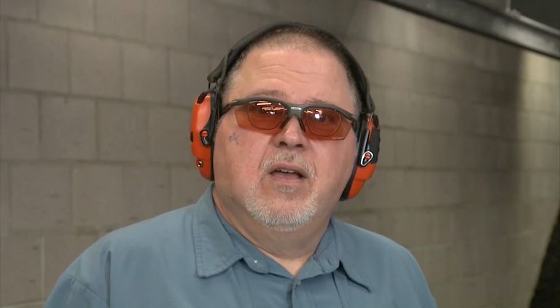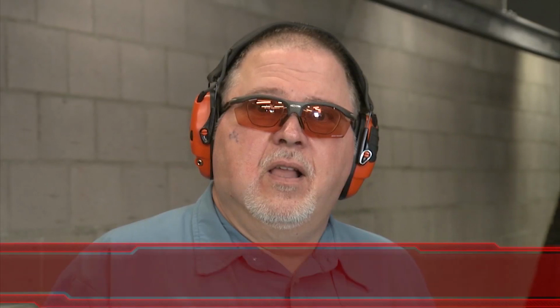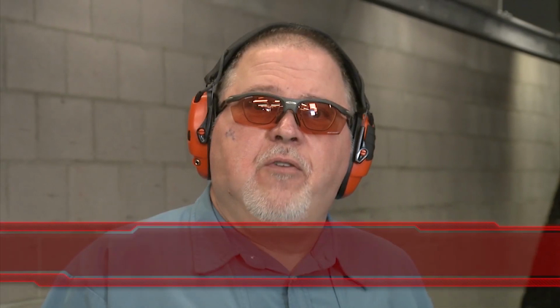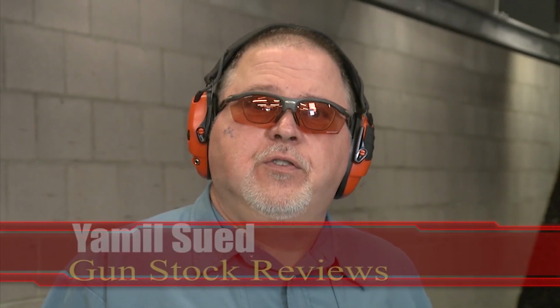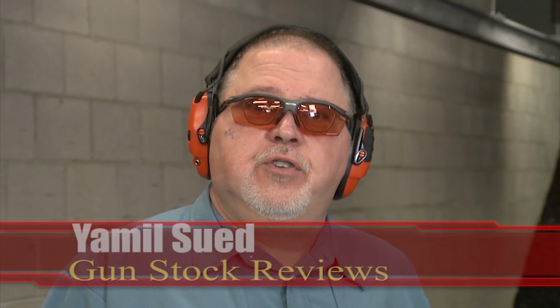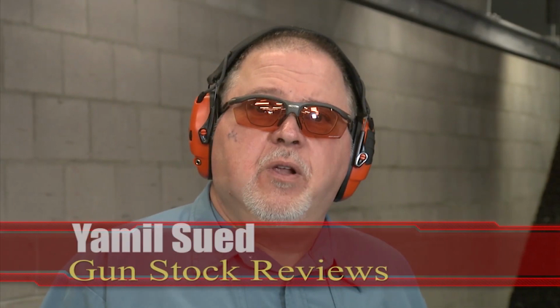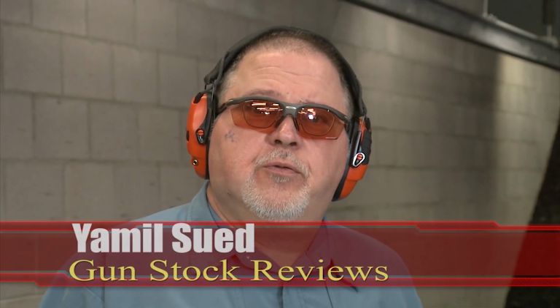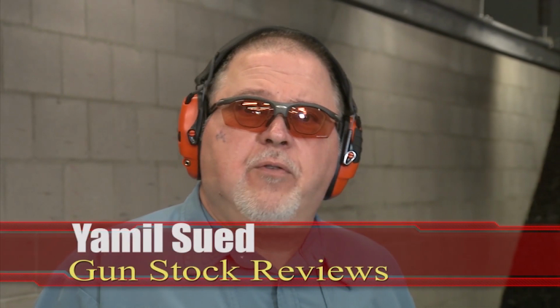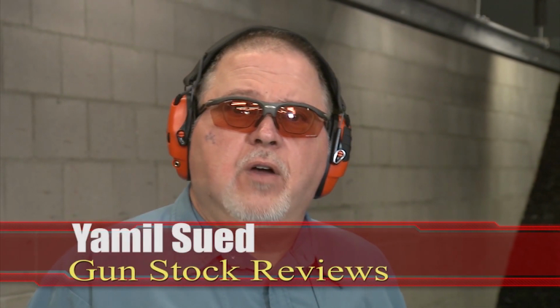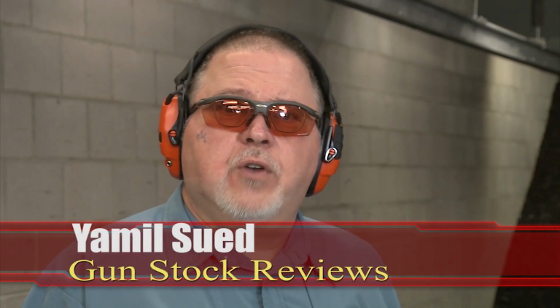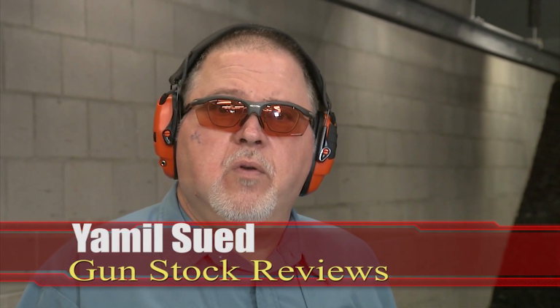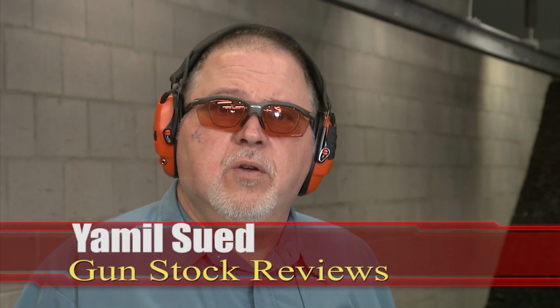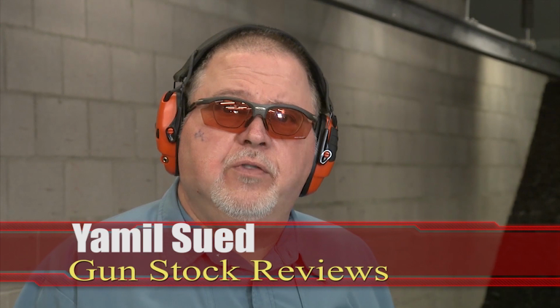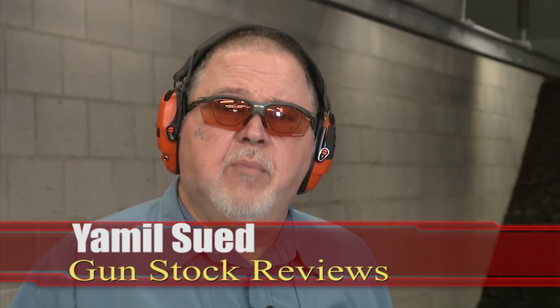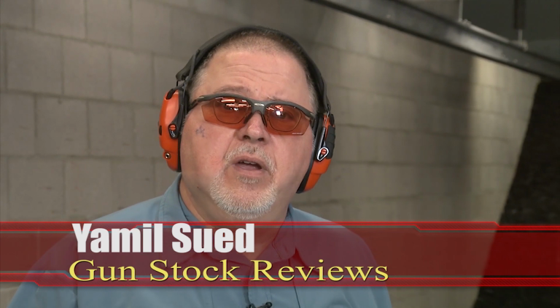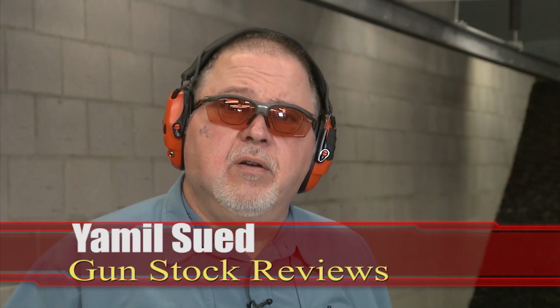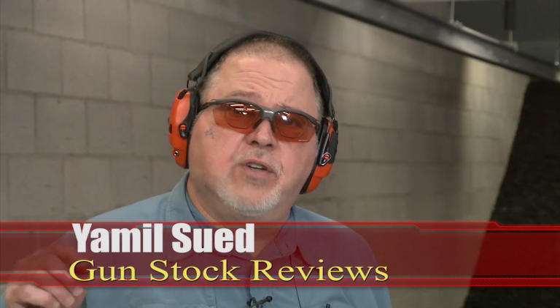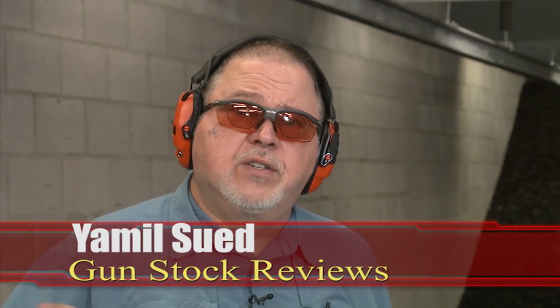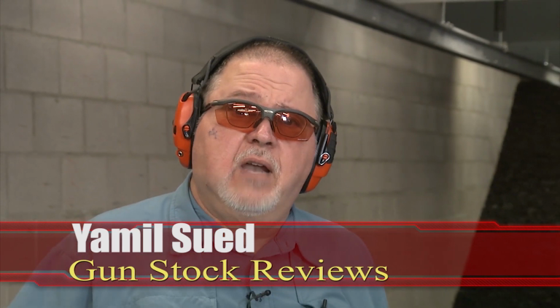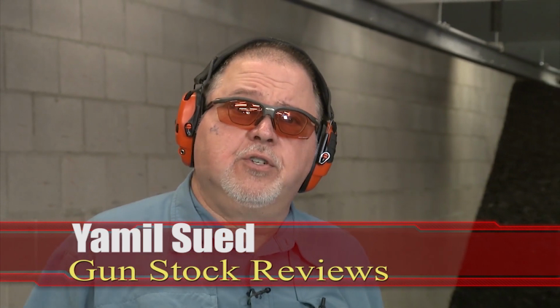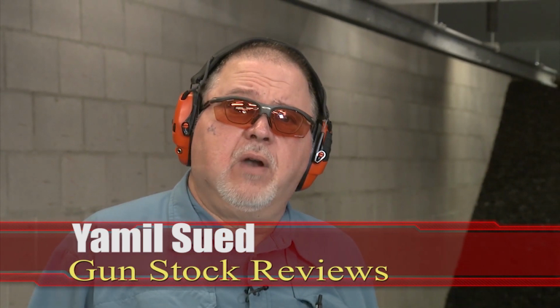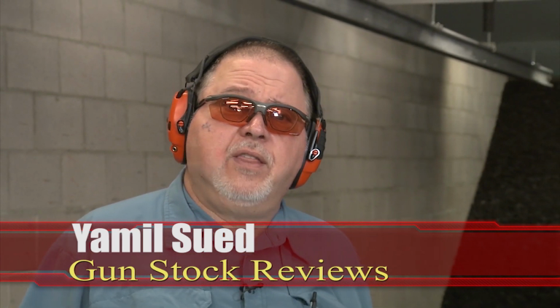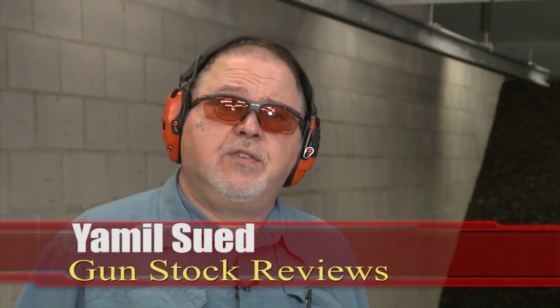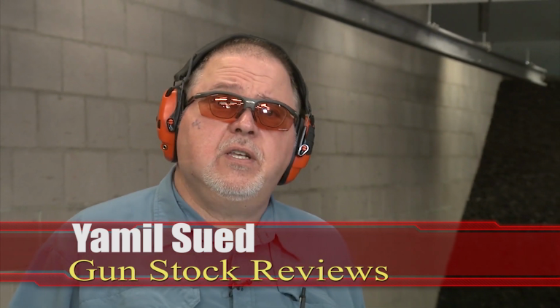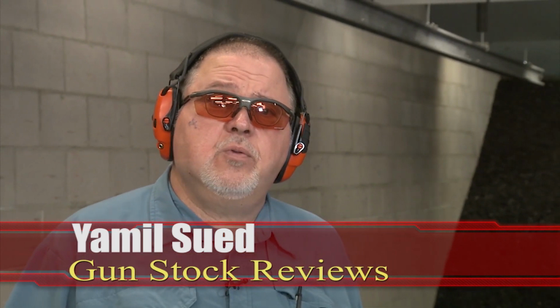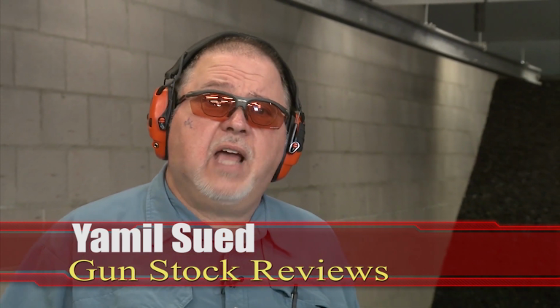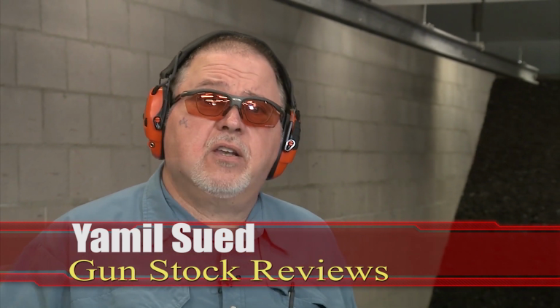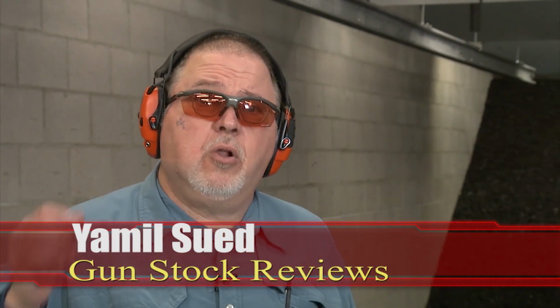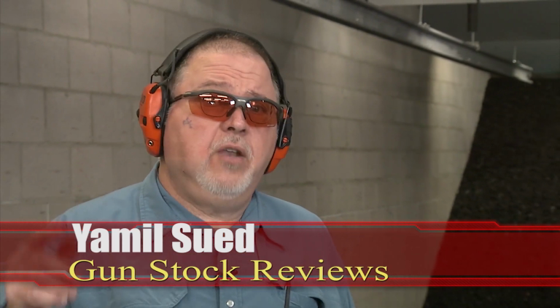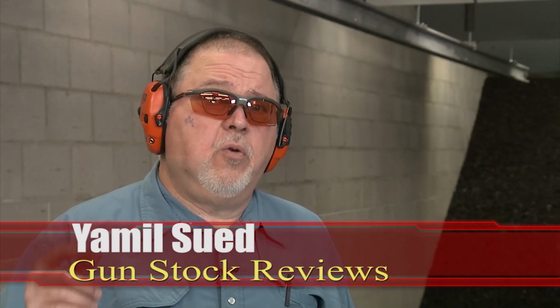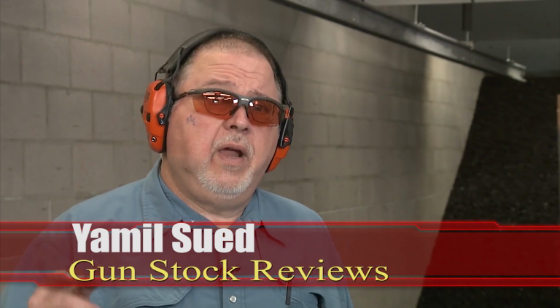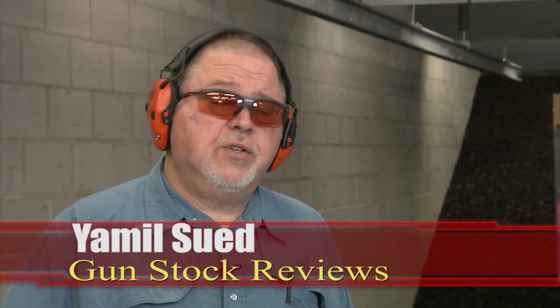Hello folks, this is Jamil Sweat for Gunstruck Reviews. I'm here in Scottsdale, Arizona at the C2 Tactical Indoor Range.